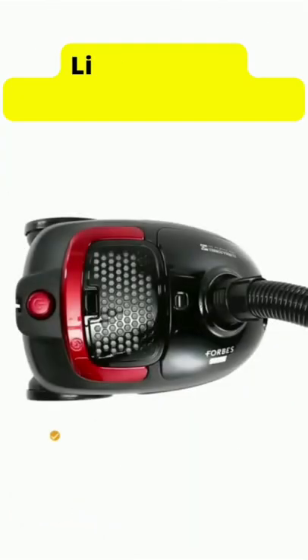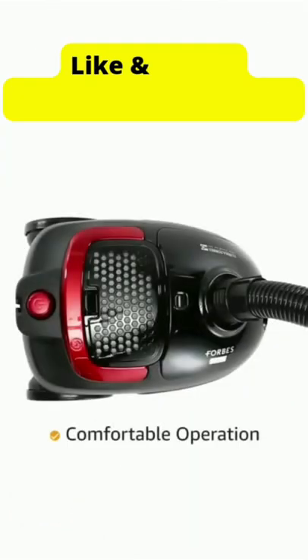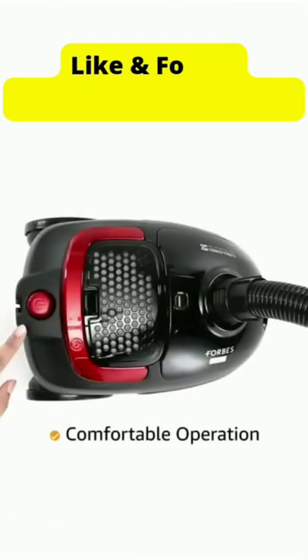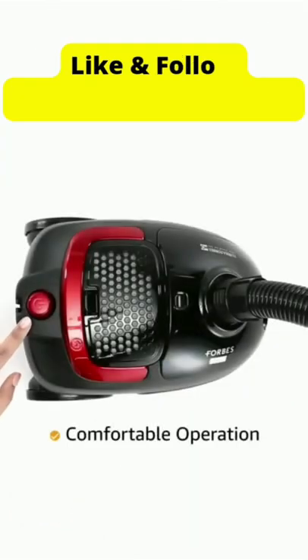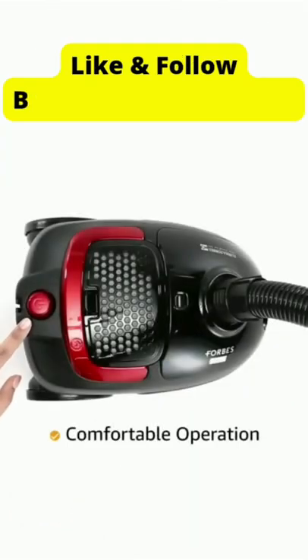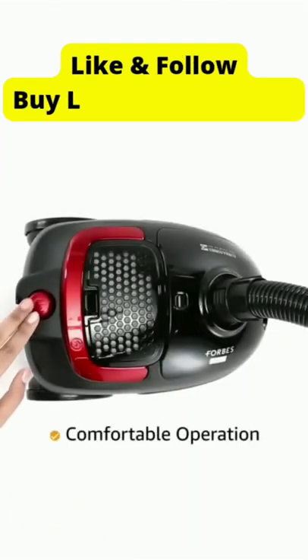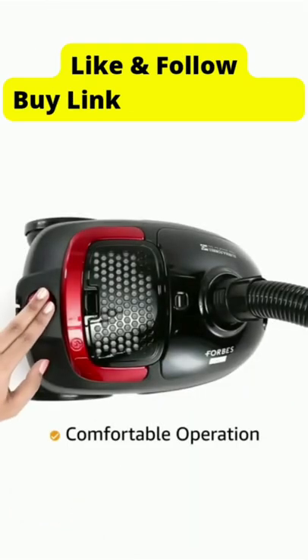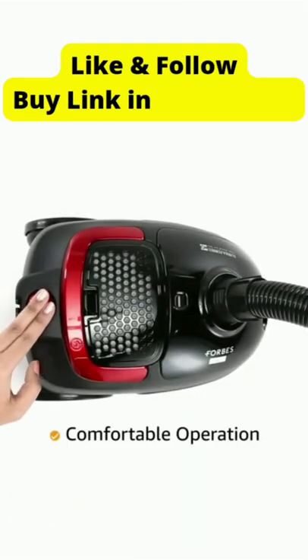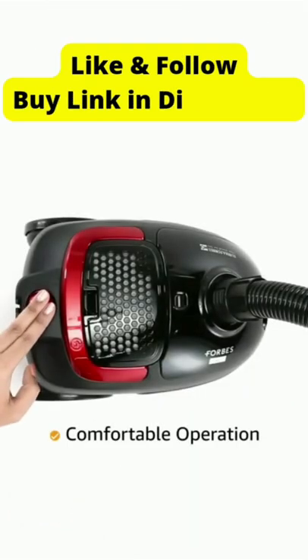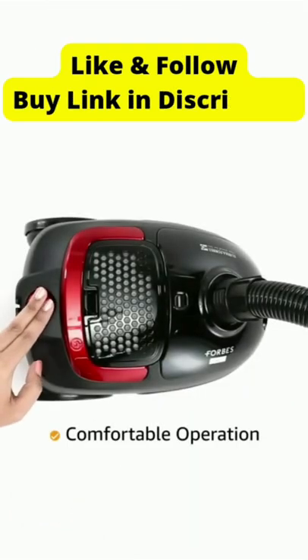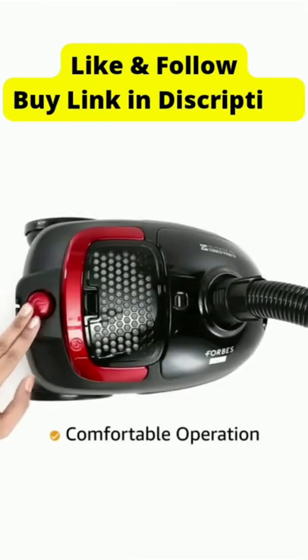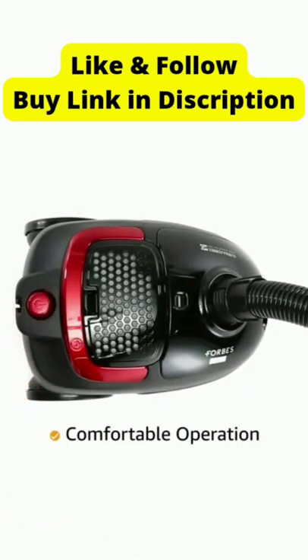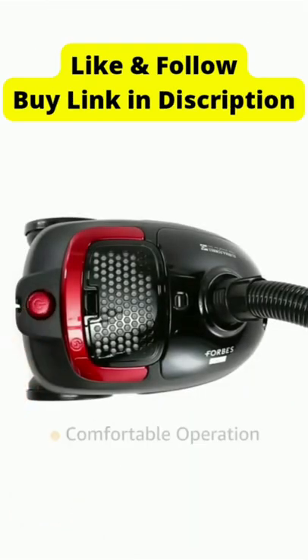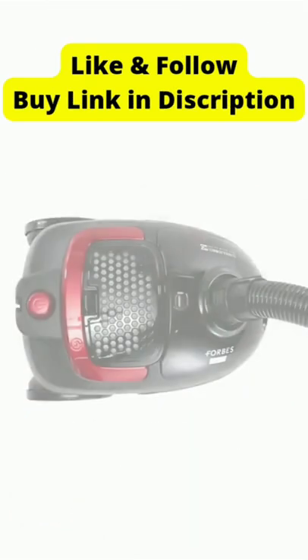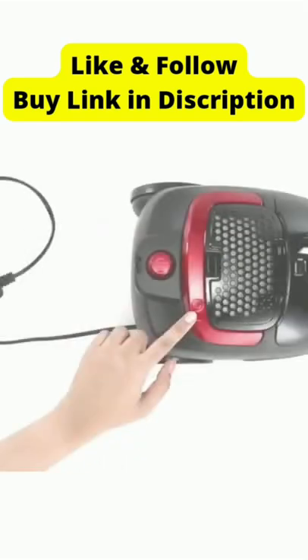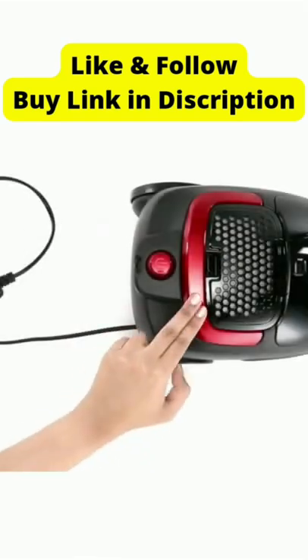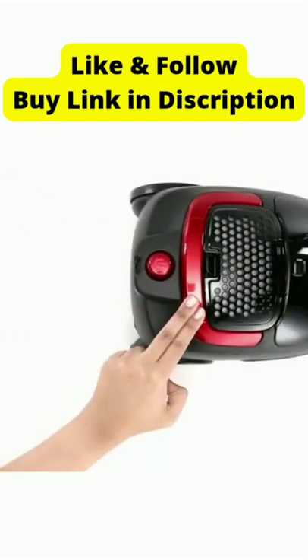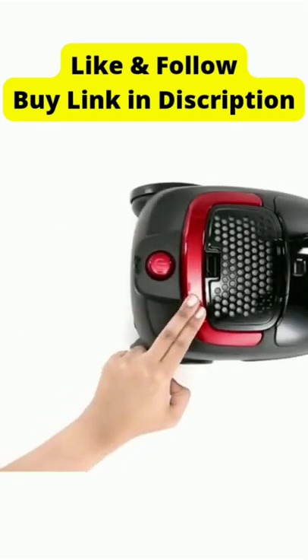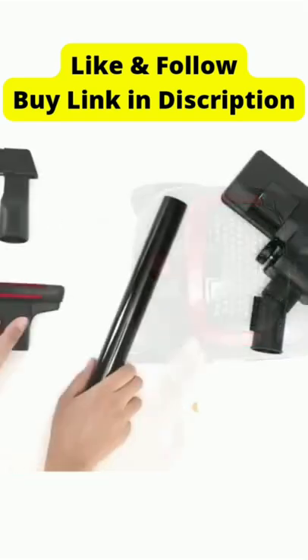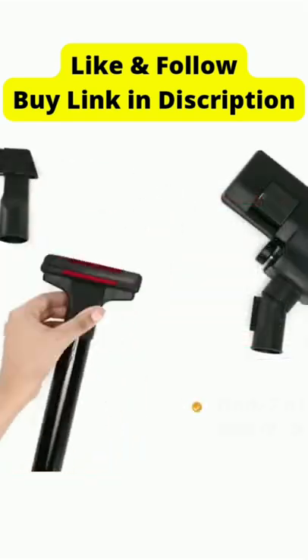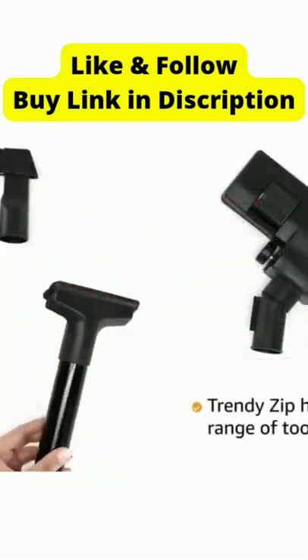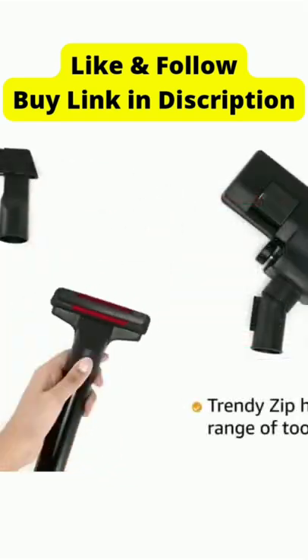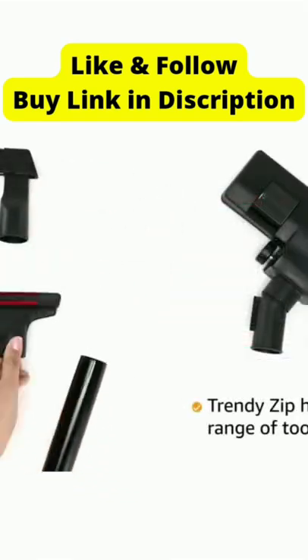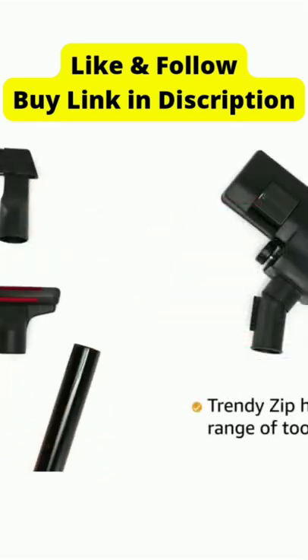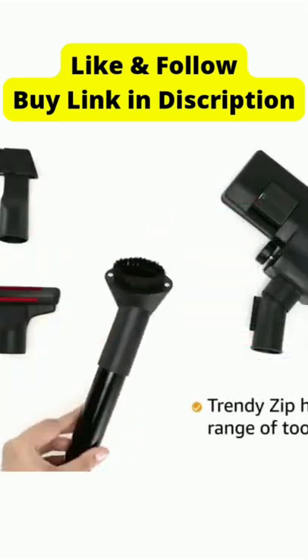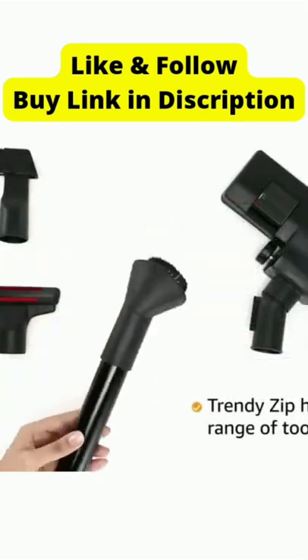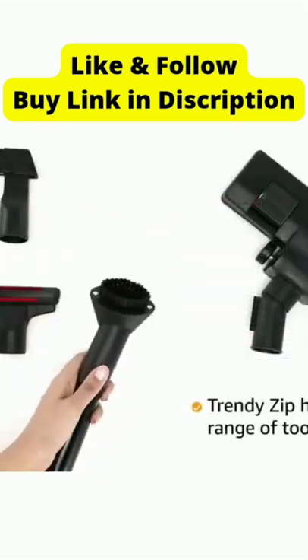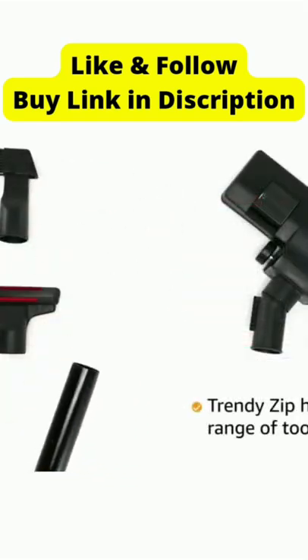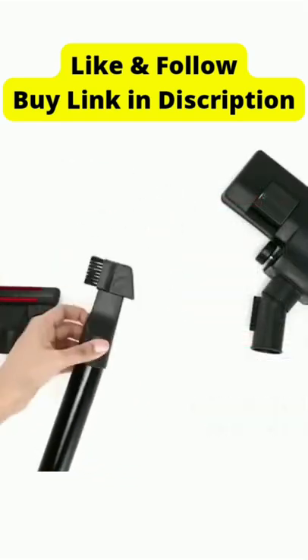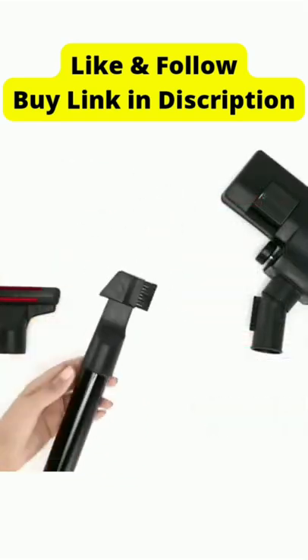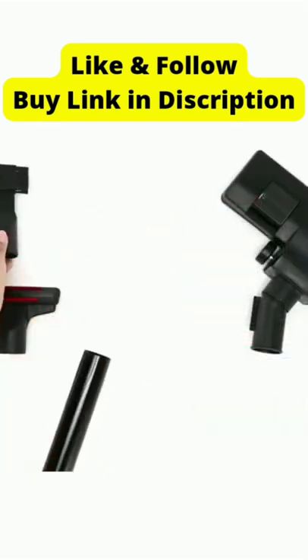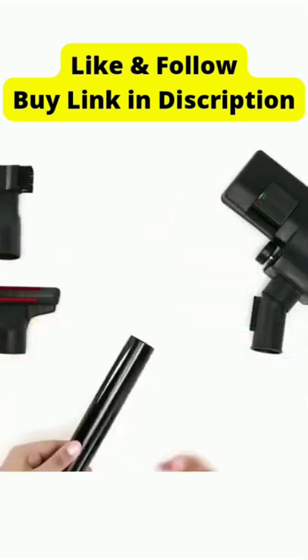It has a comfortable operation with easy to use foot operated power on and off and cord winder switch. The Trendy Zip has different cleaning tools for versatile cleaning which ensures extensive cleaning.